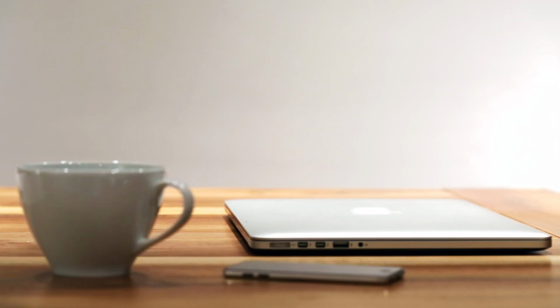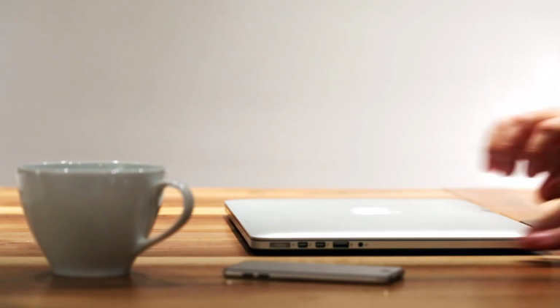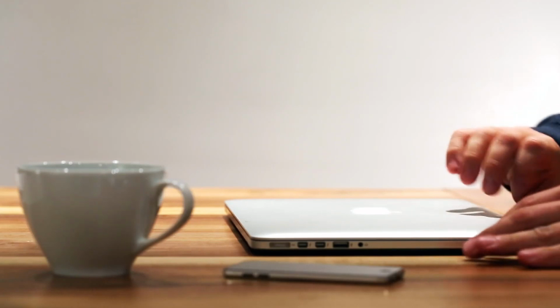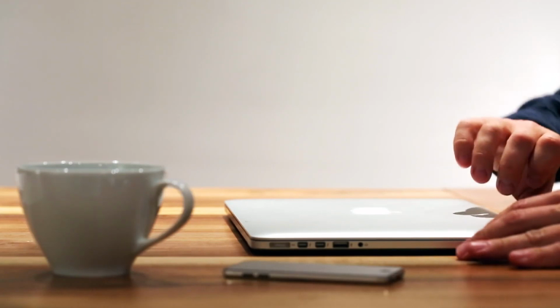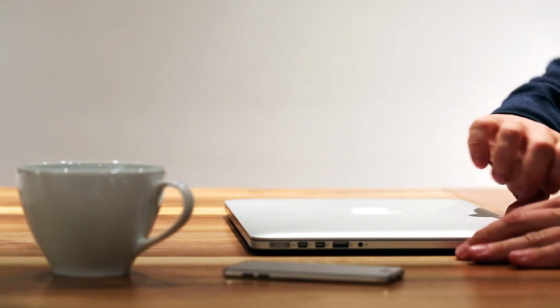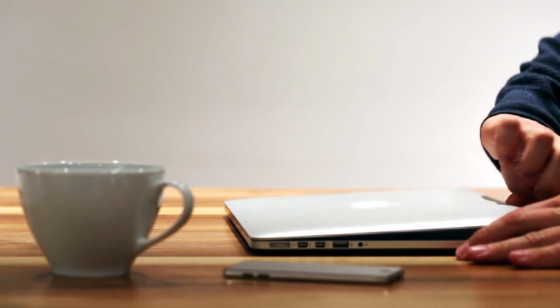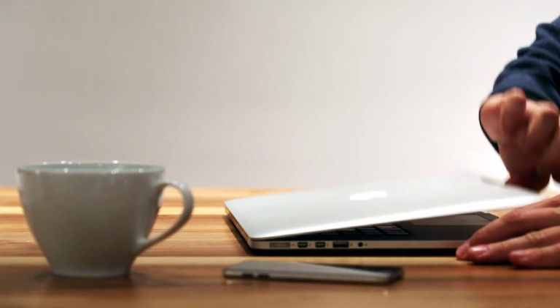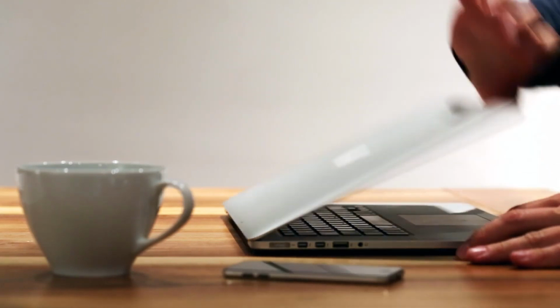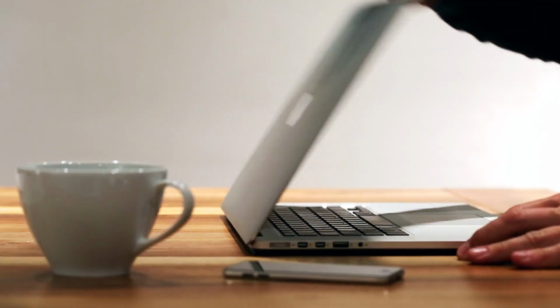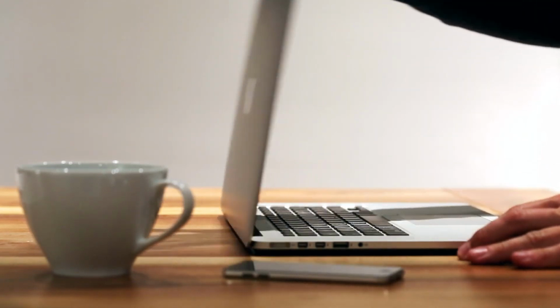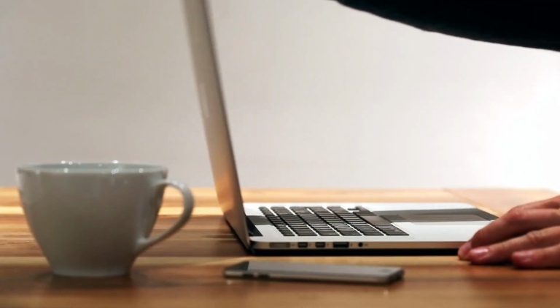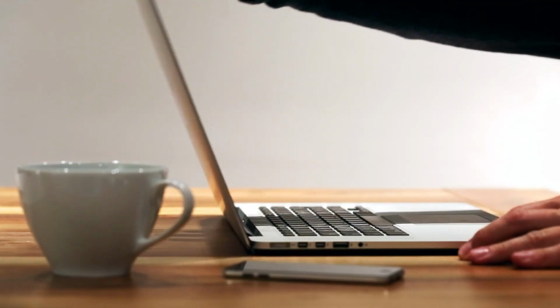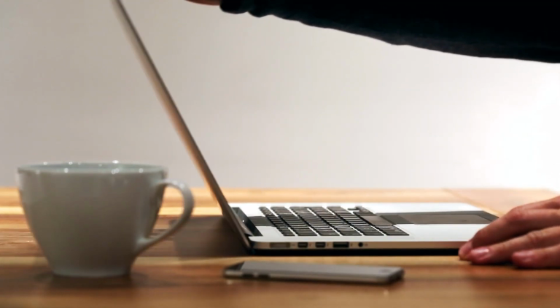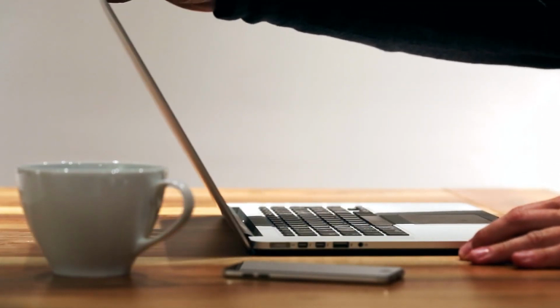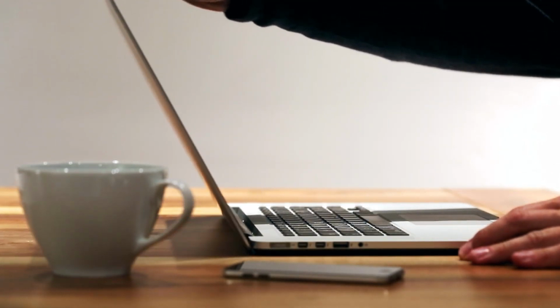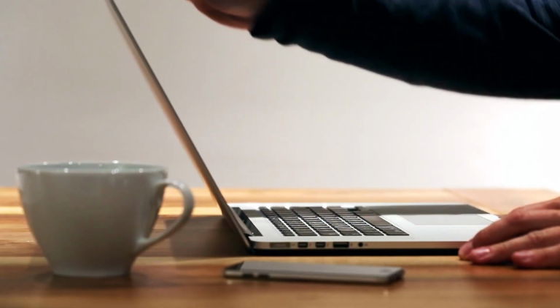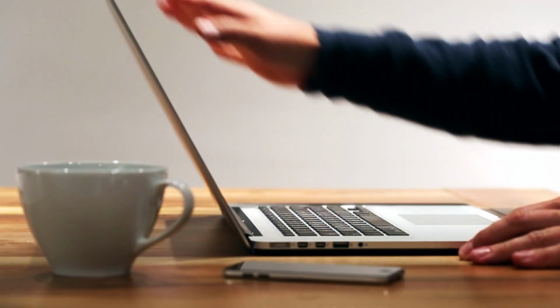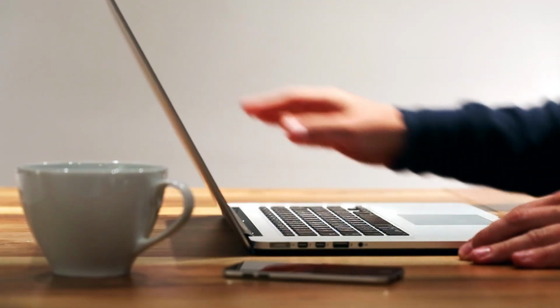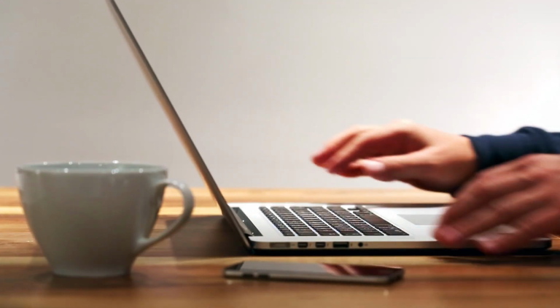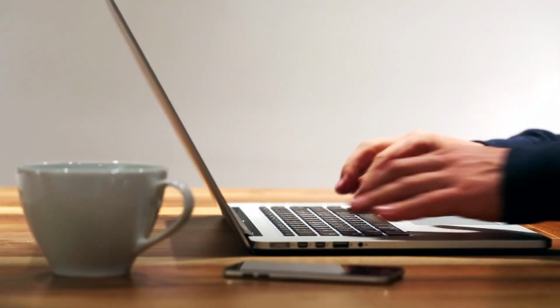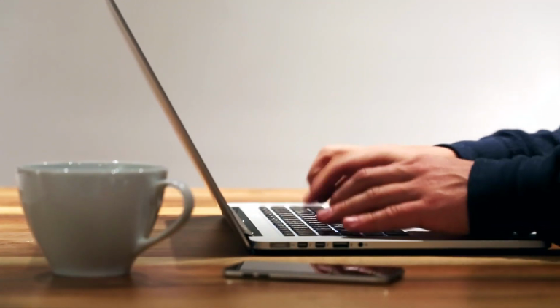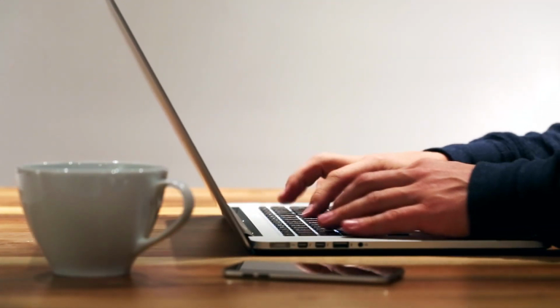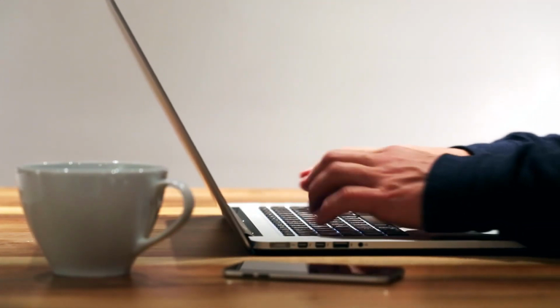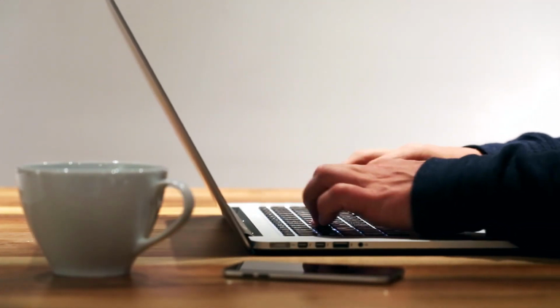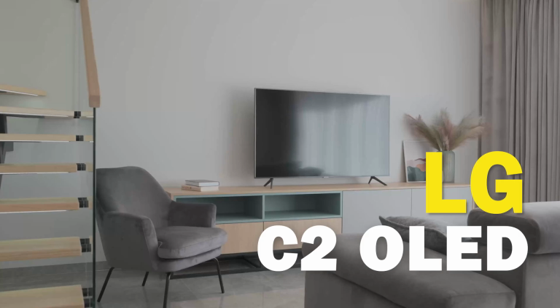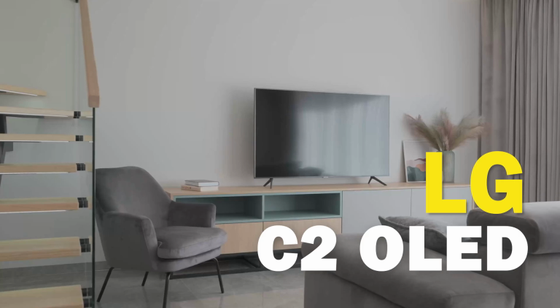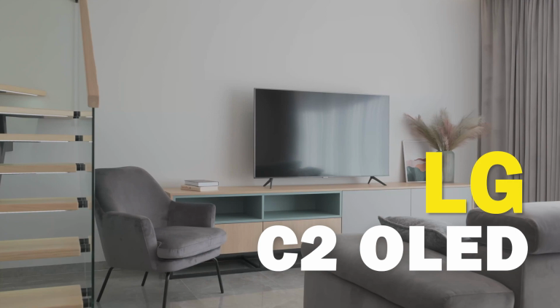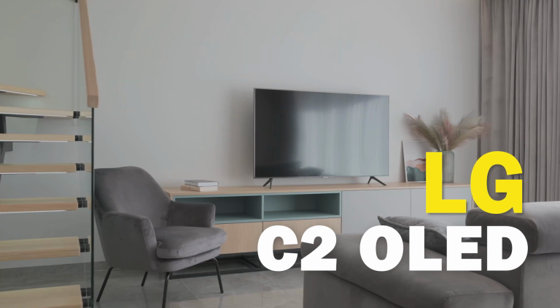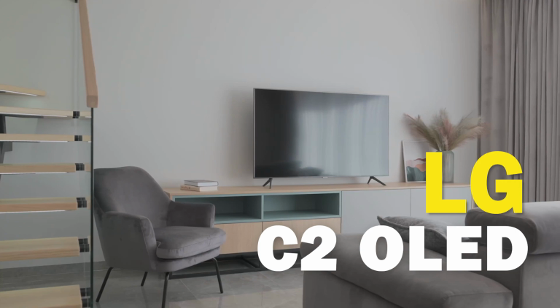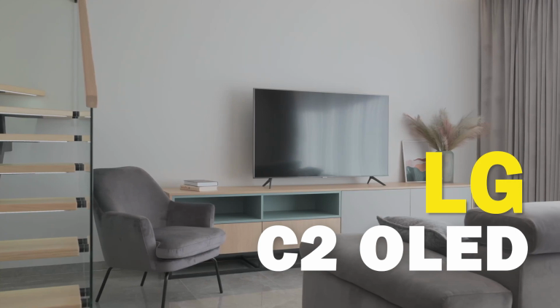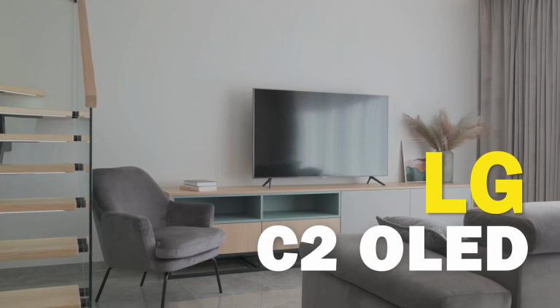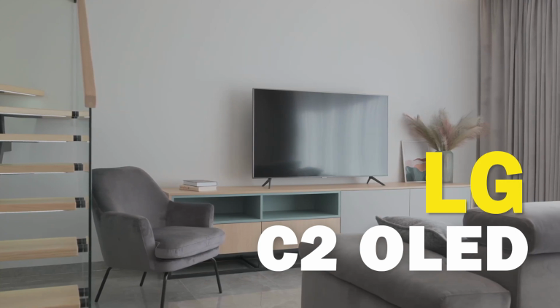Today's tech video I'm going to show you guys how to use Apple AirPlay on your new C2 OLED.